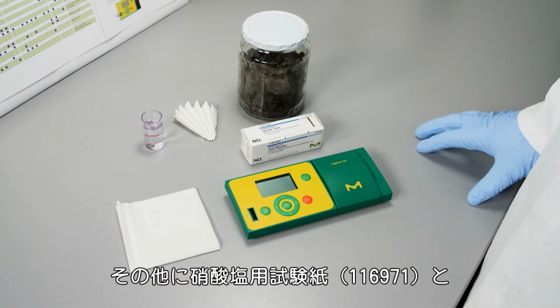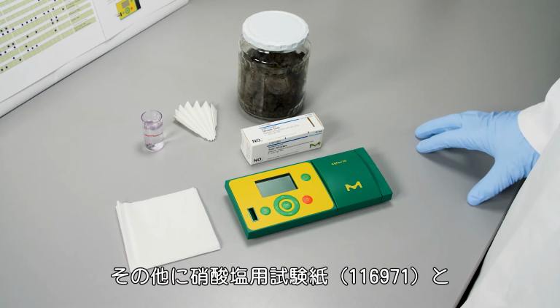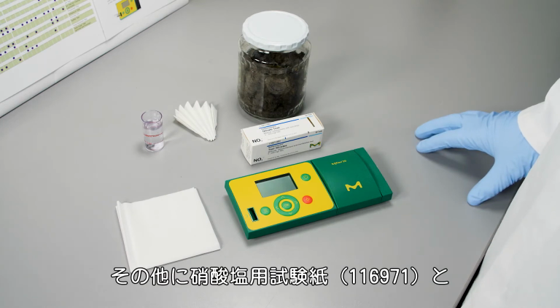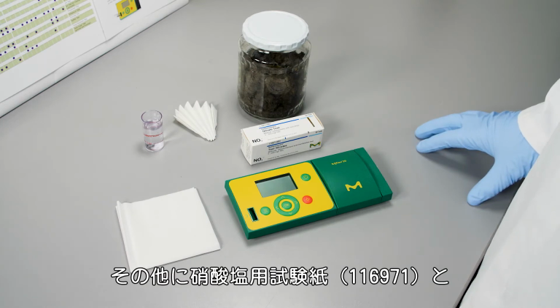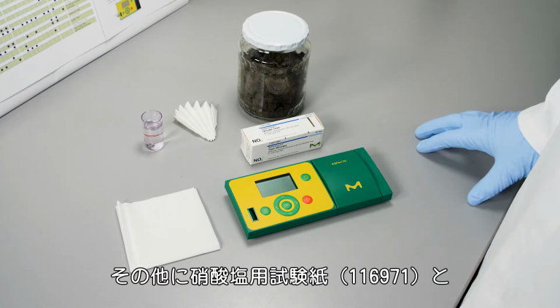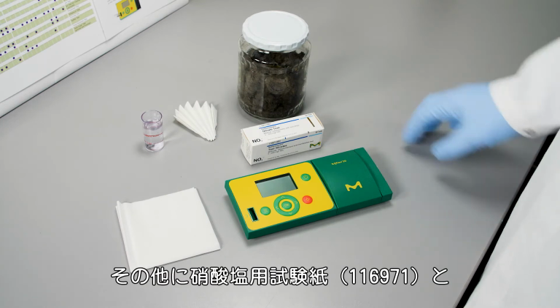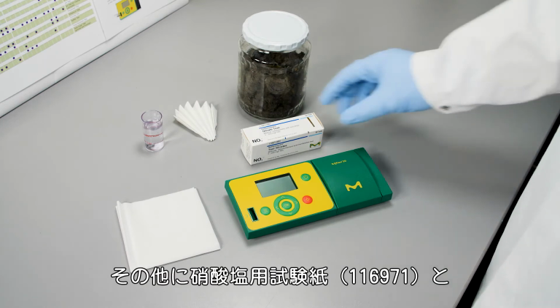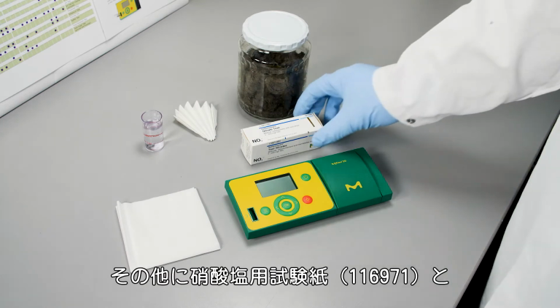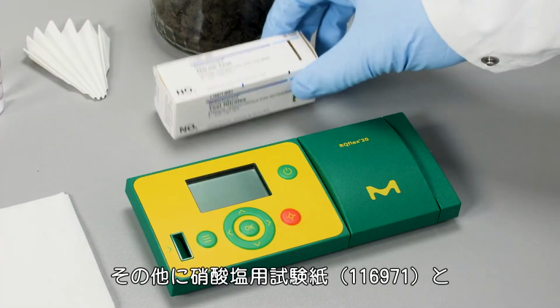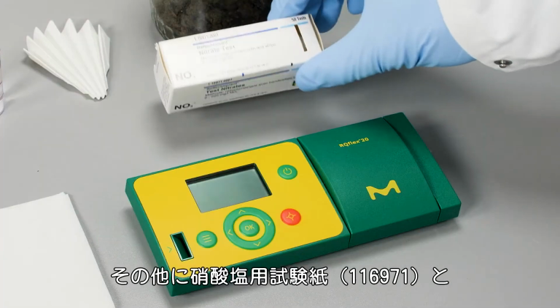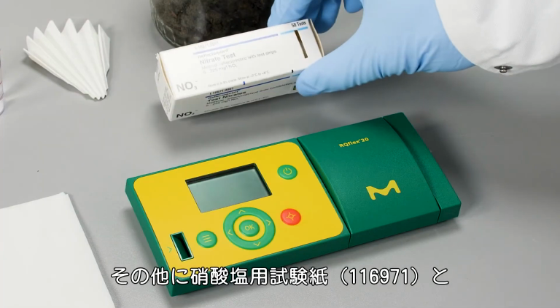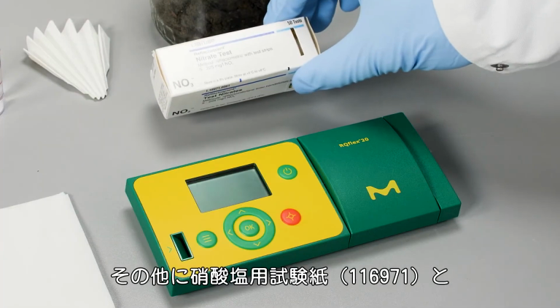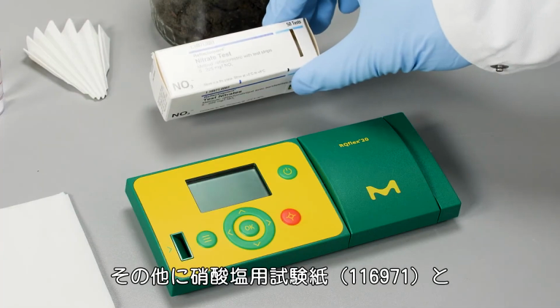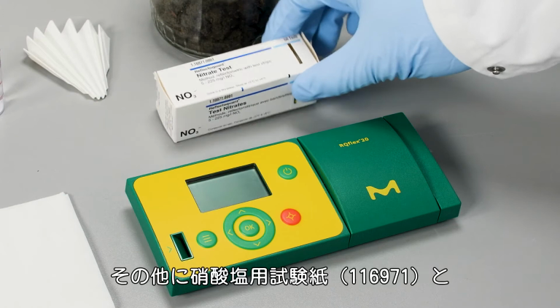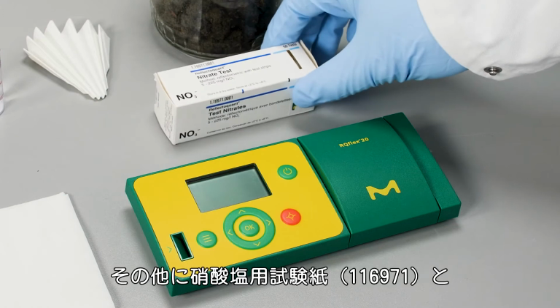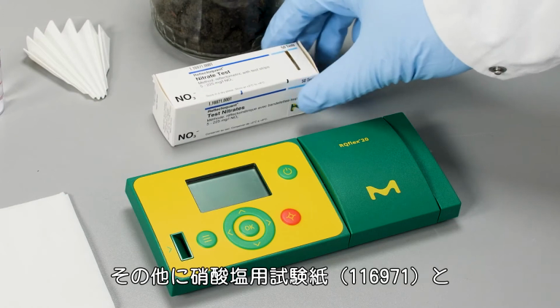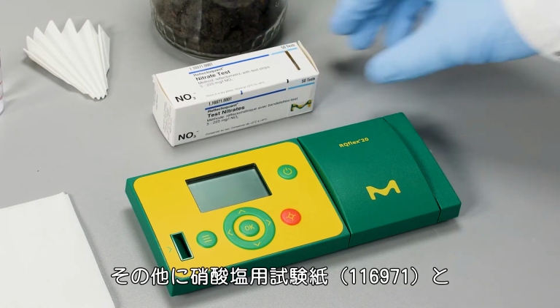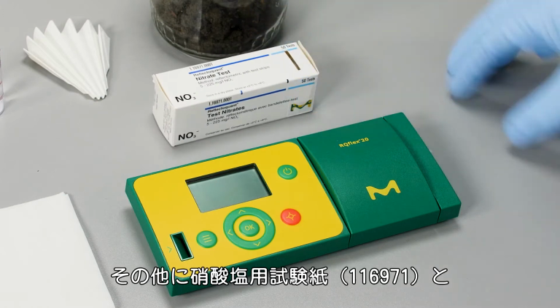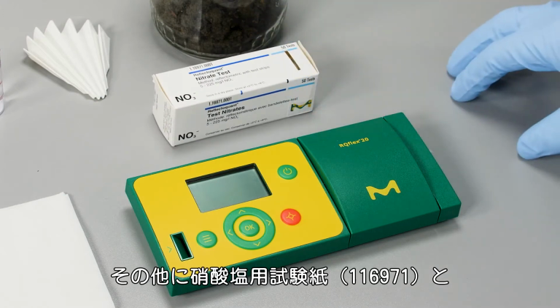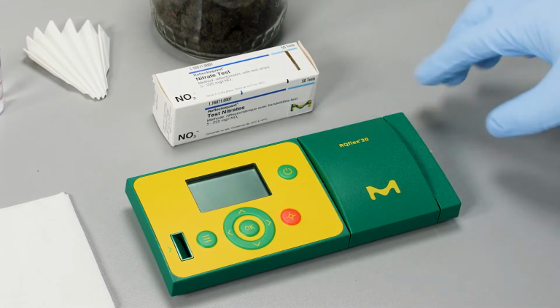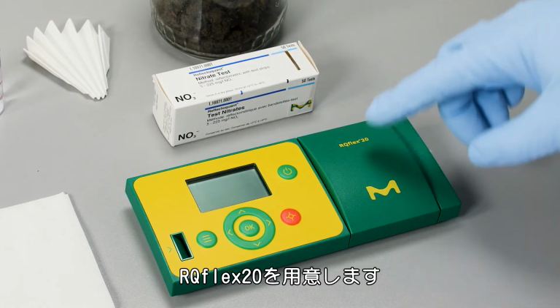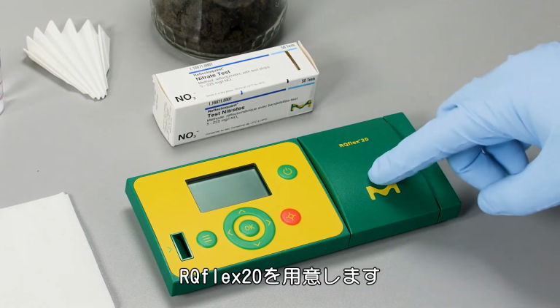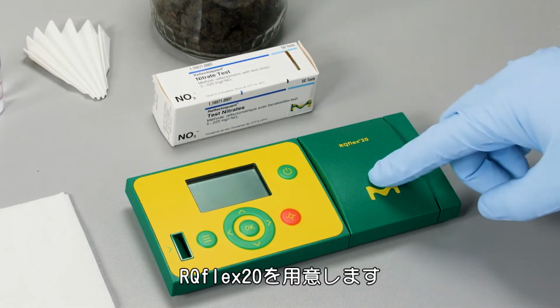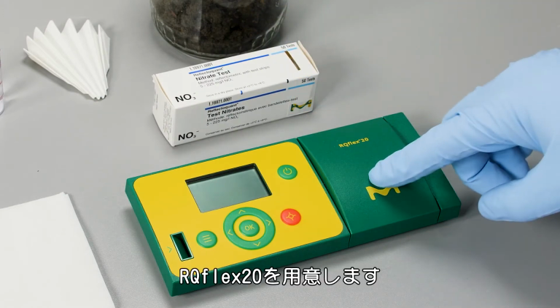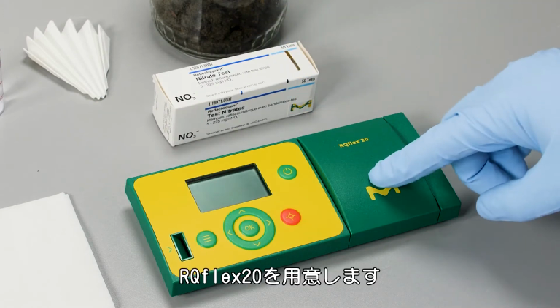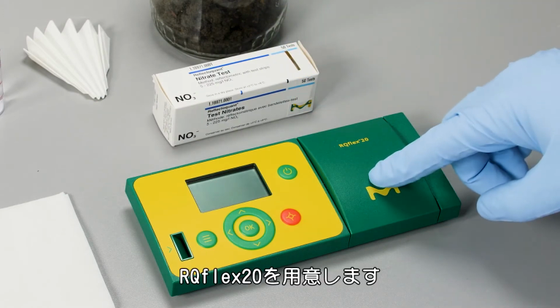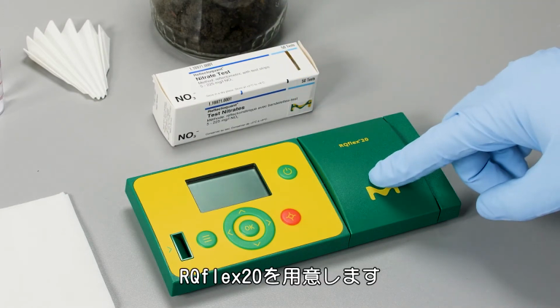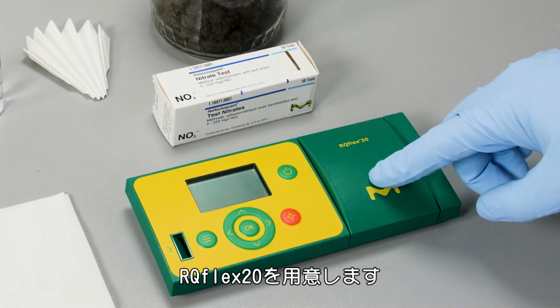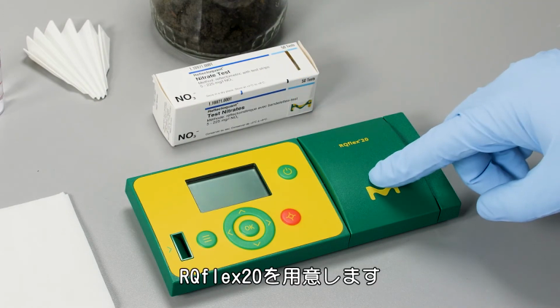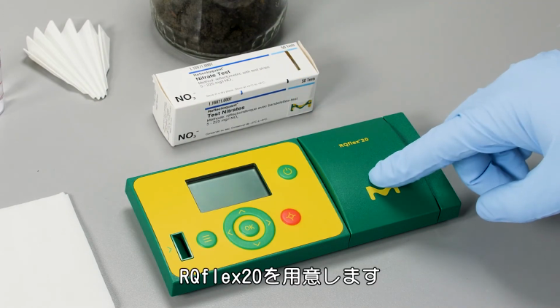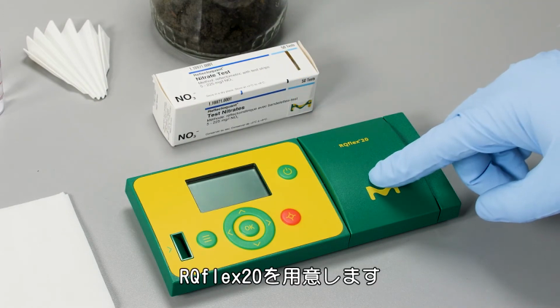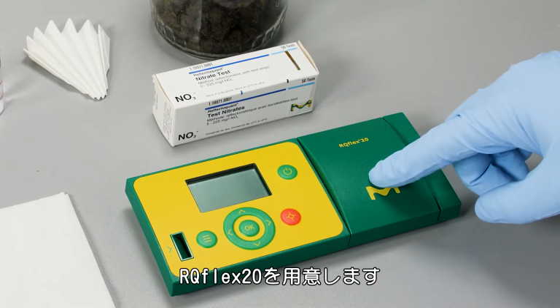What we also need are our test strips for the nitrate, and we need our Aquaflex 20.